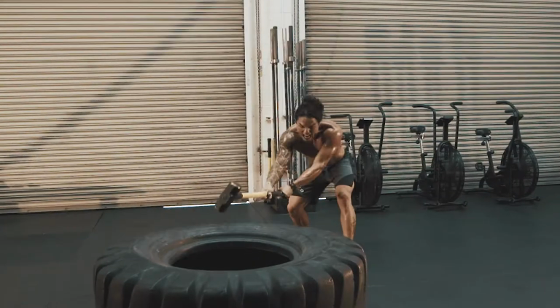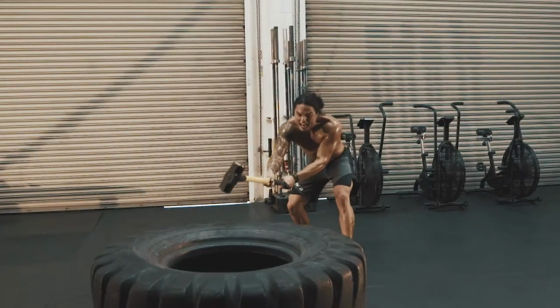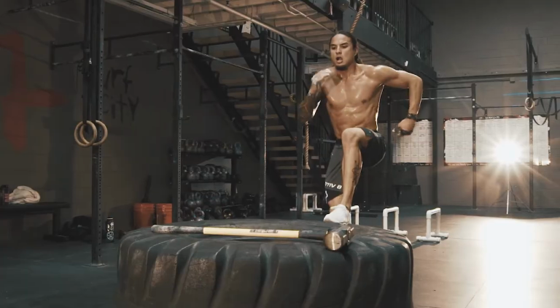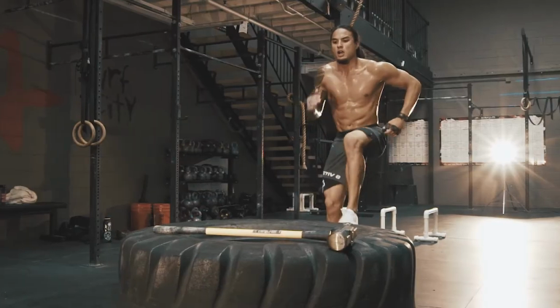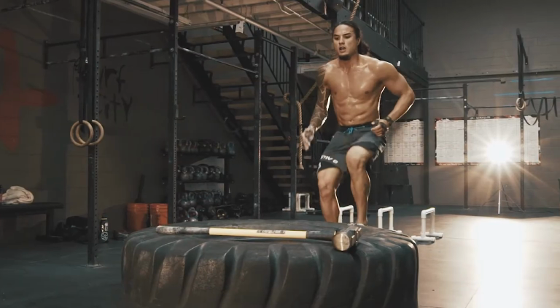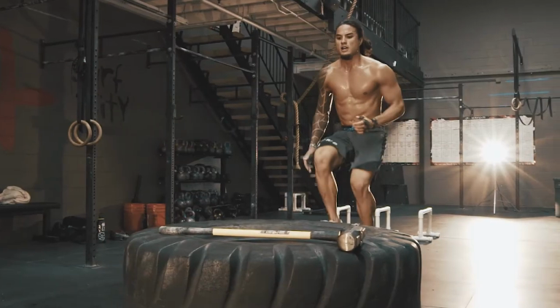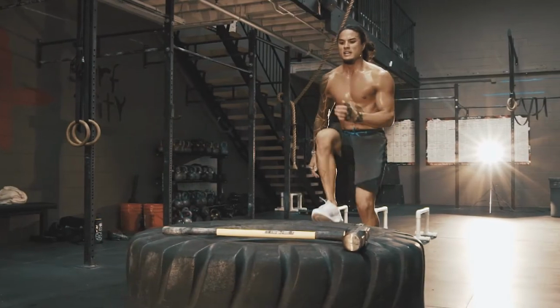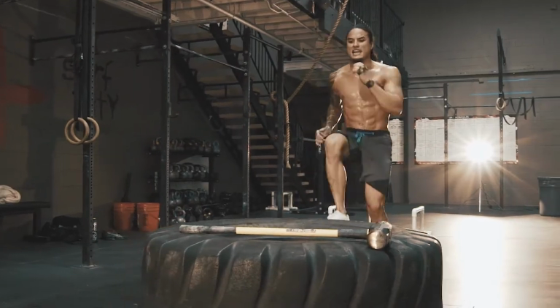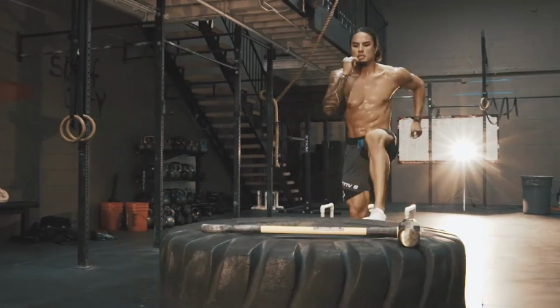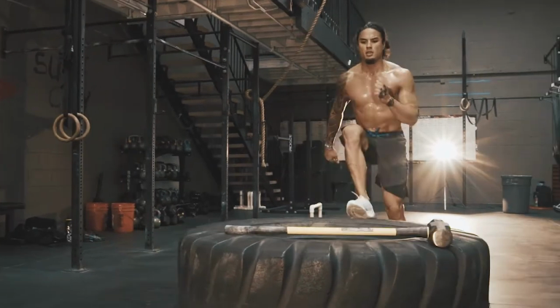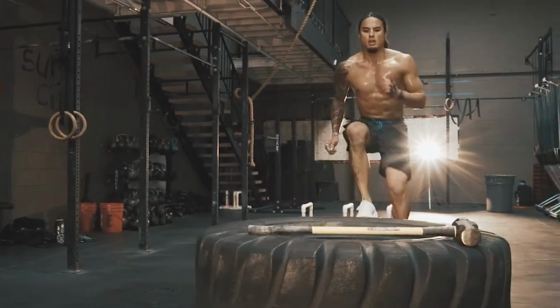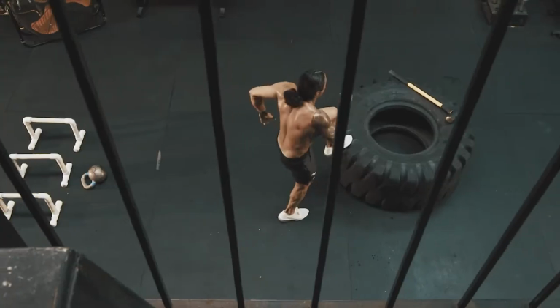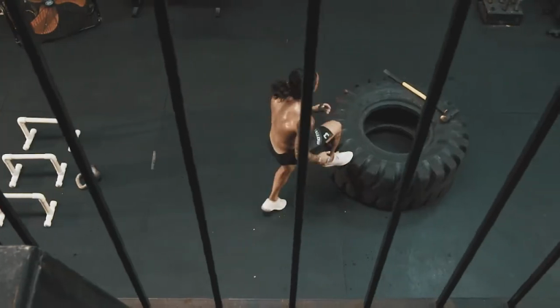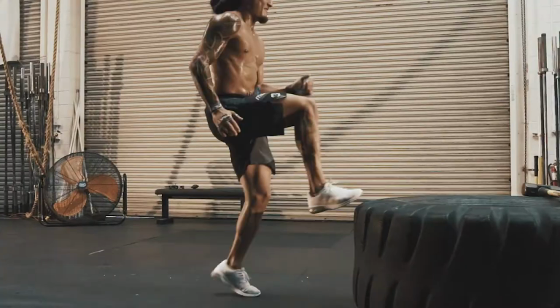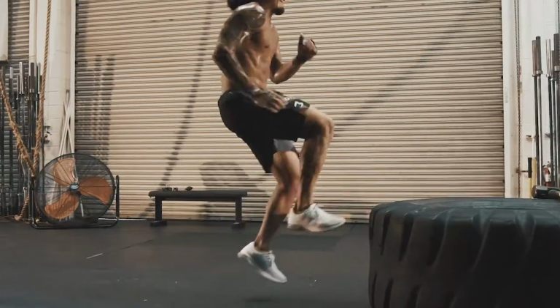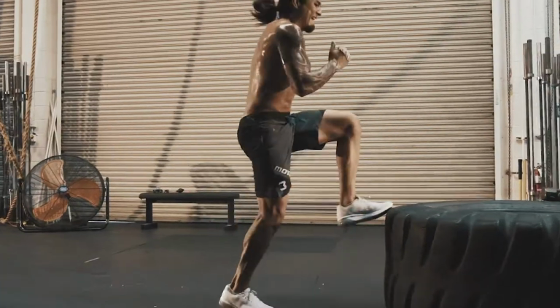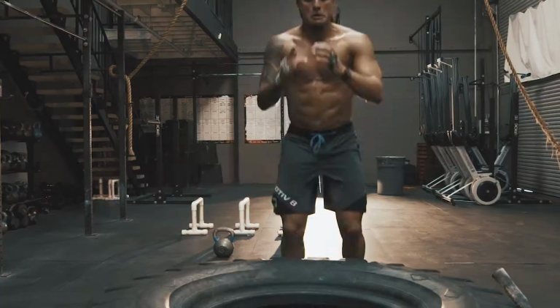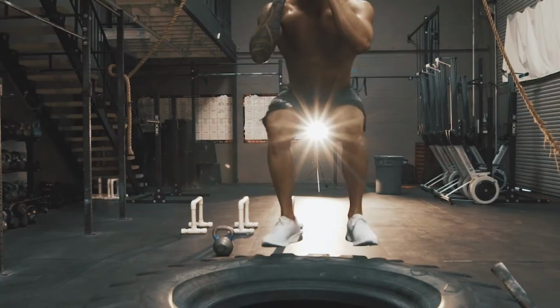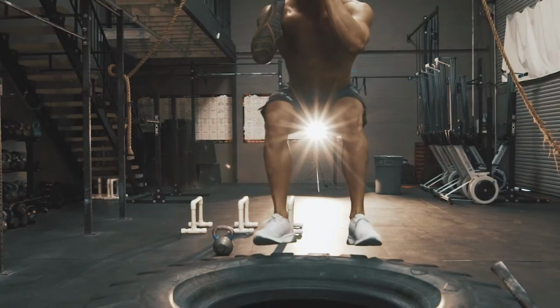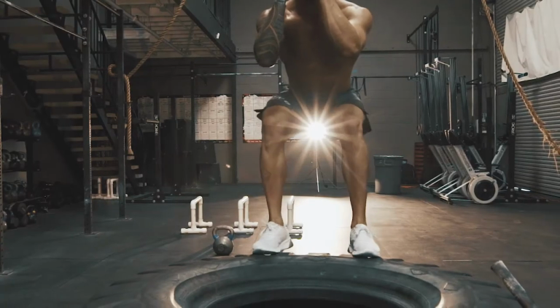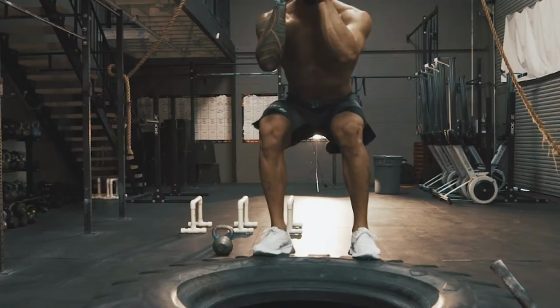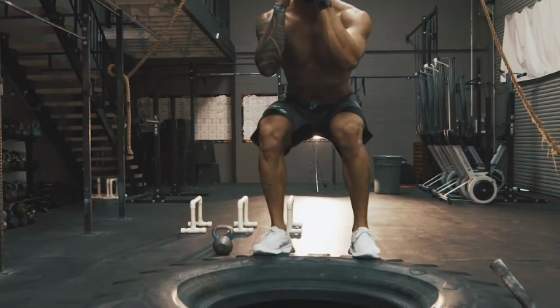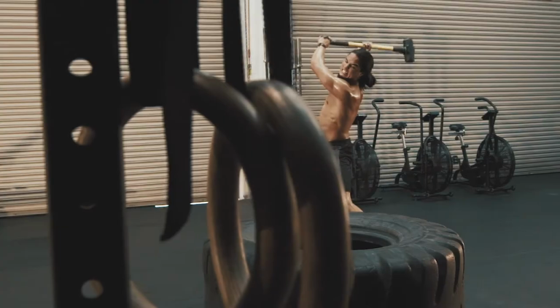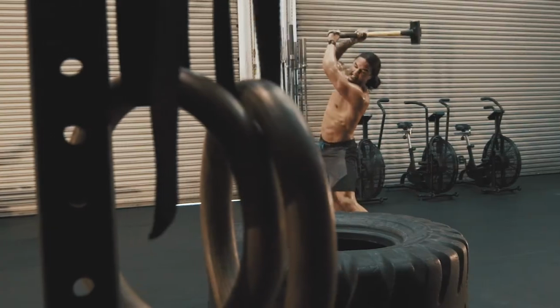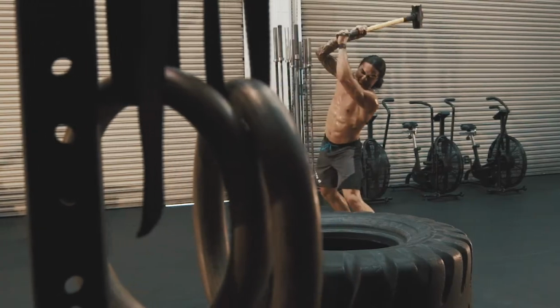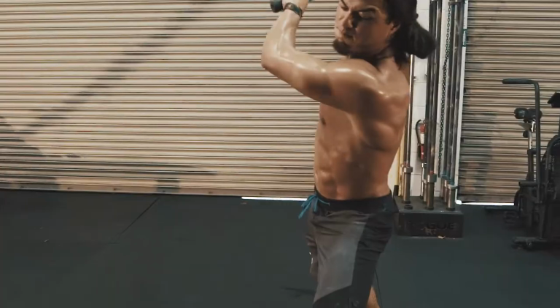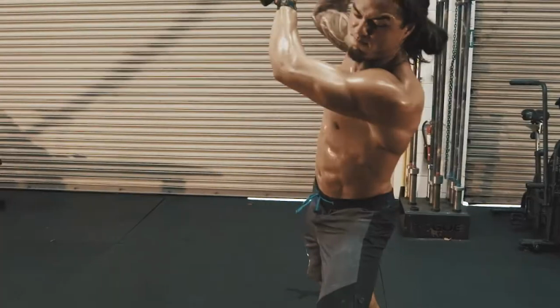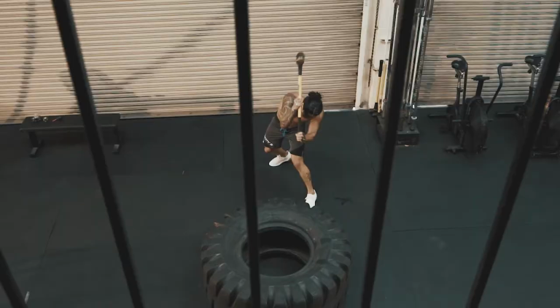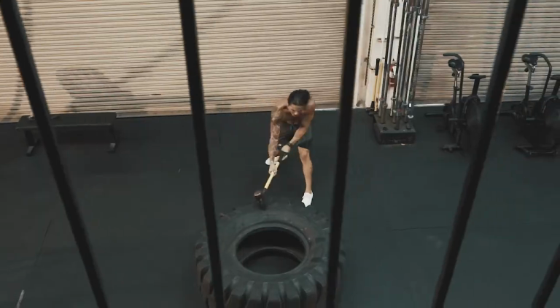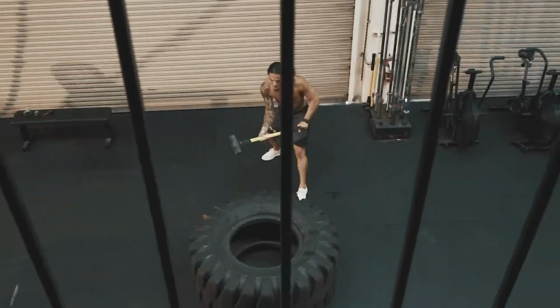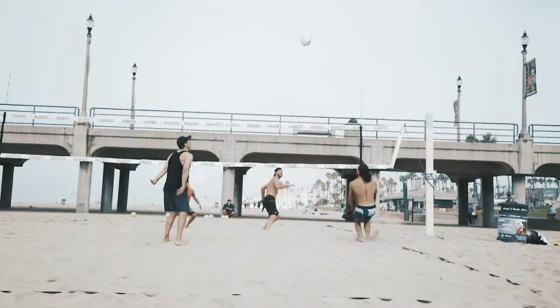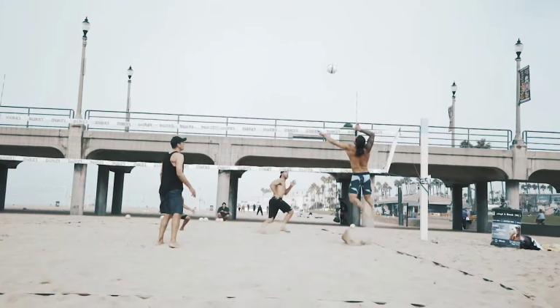I don't only benefit from goat tape in the gym, but I also benefit from it where it matters the most to me, which is on the court.